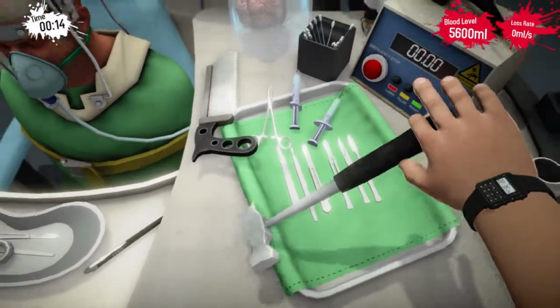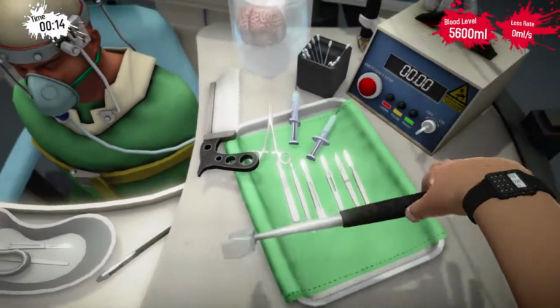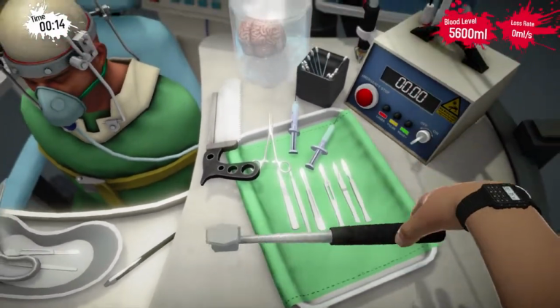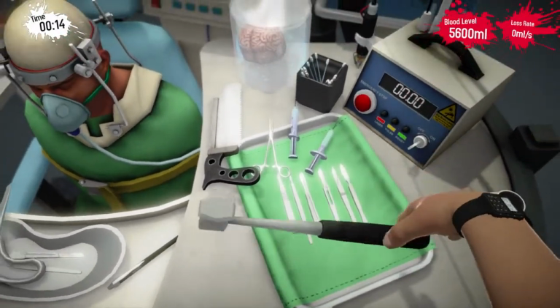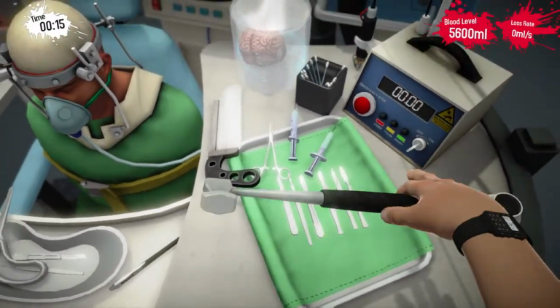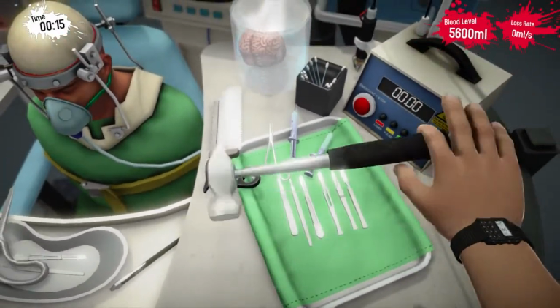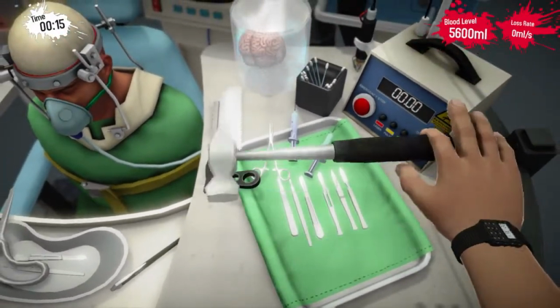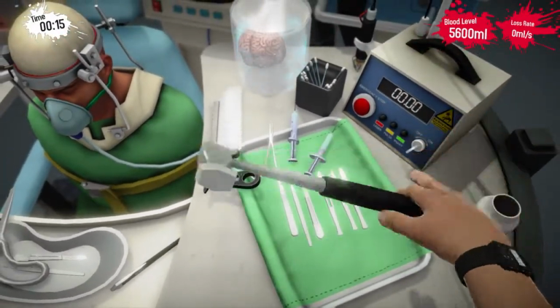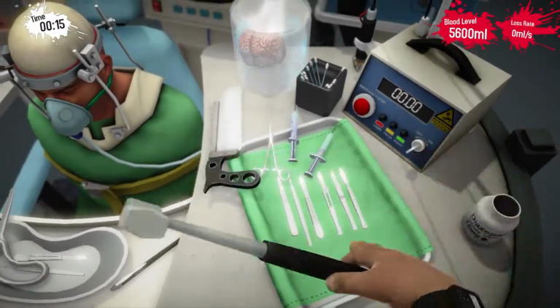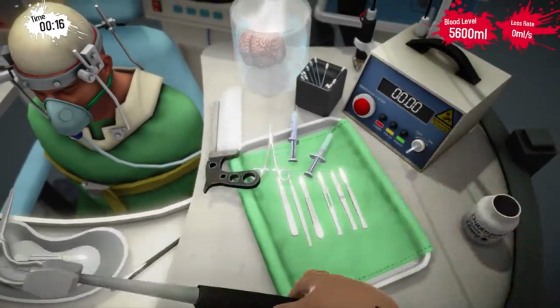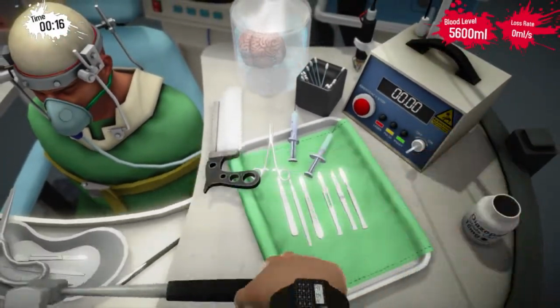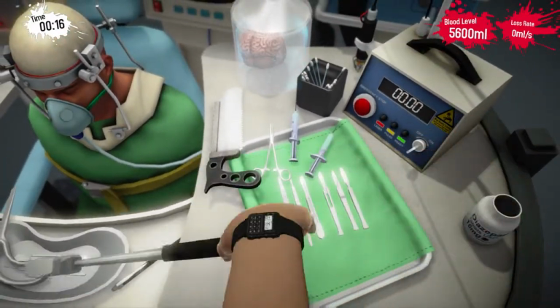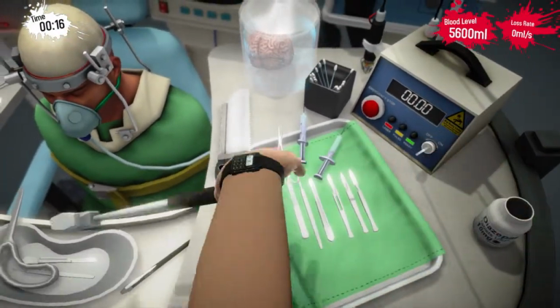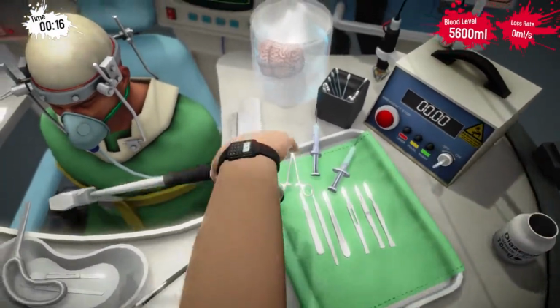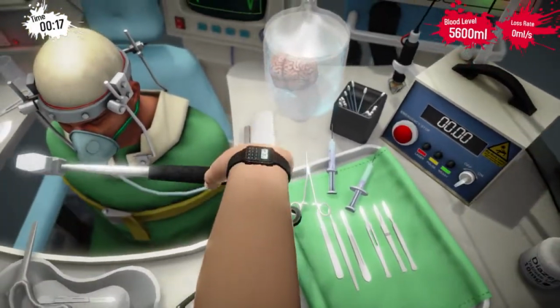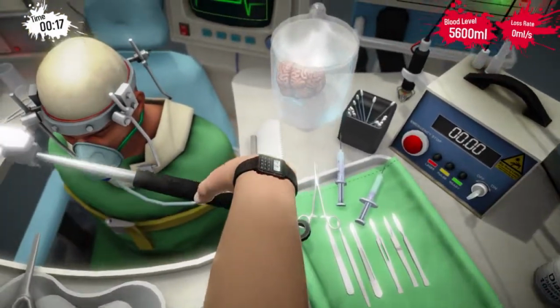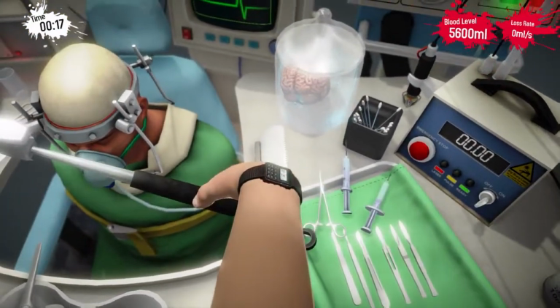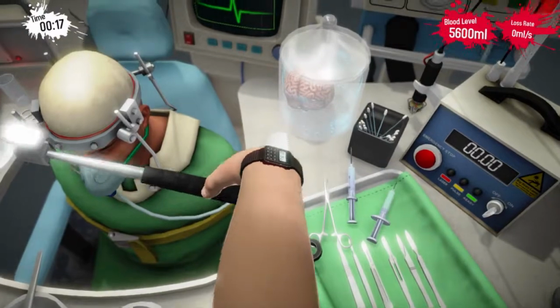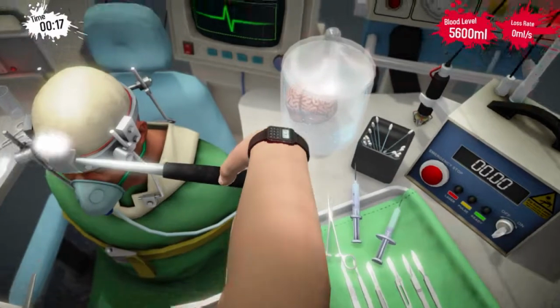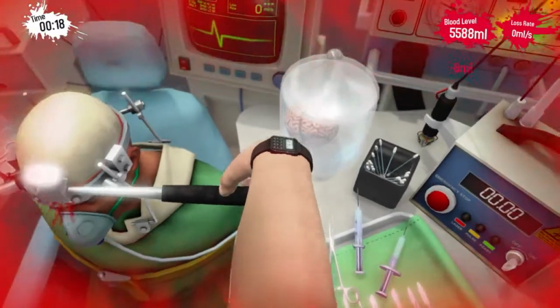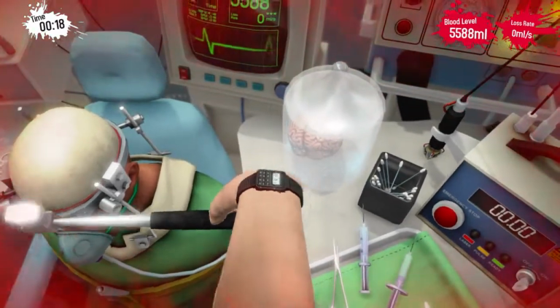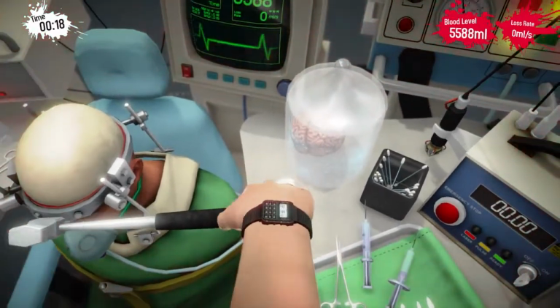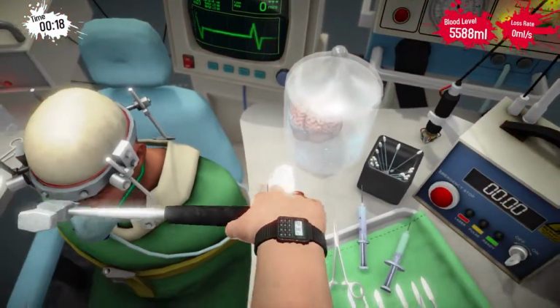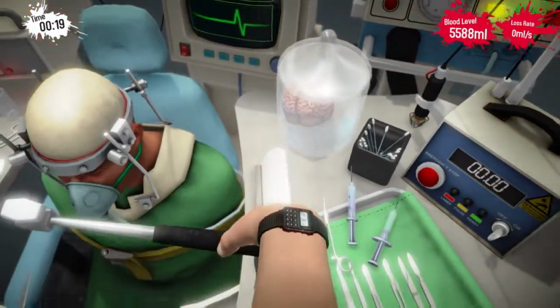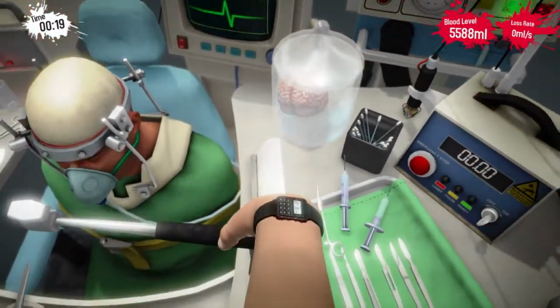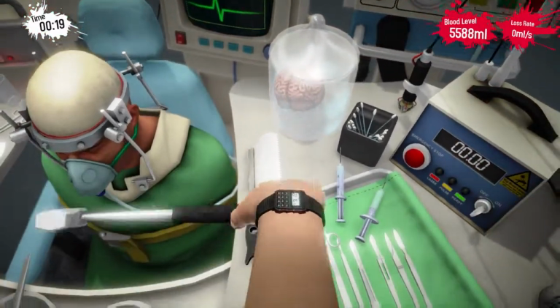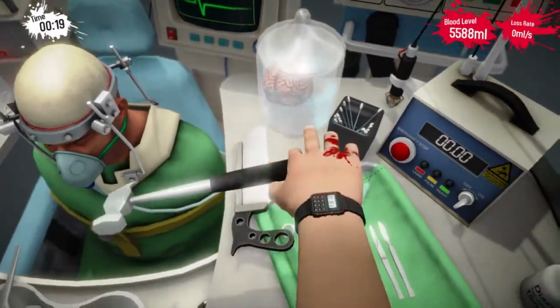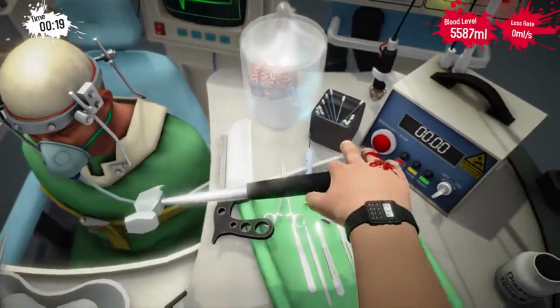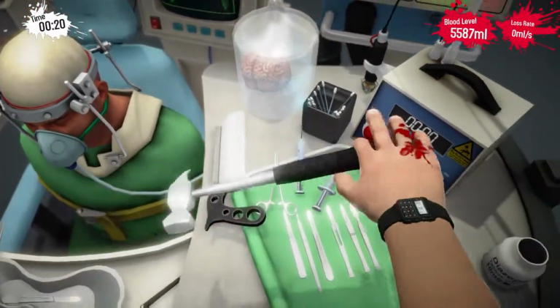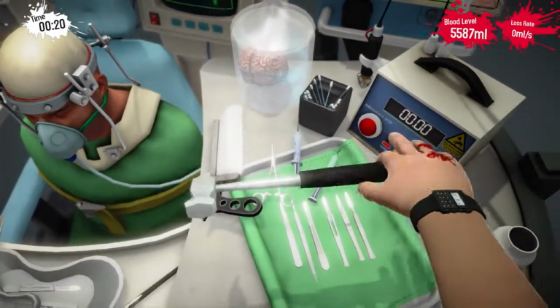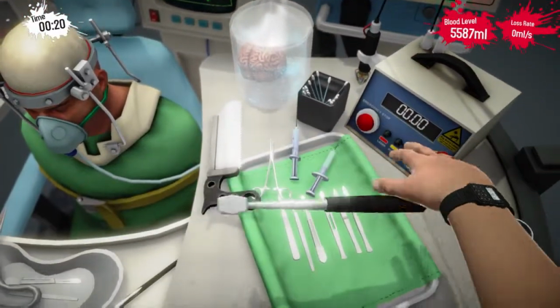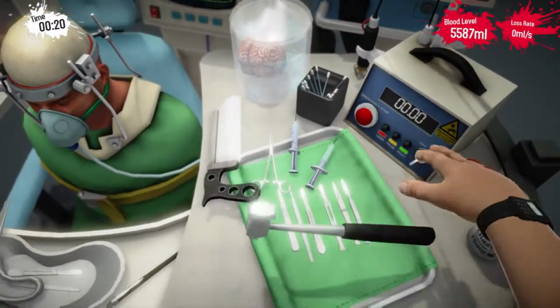First of all you're going to need a hammer. Just grab it — any way you can grab it is fine — and just whack it off the skull to get a better angle.